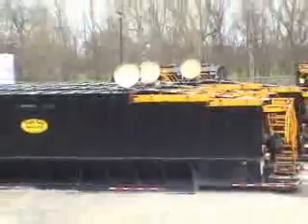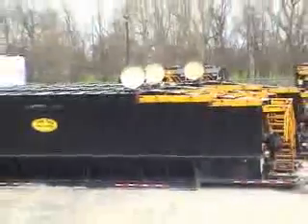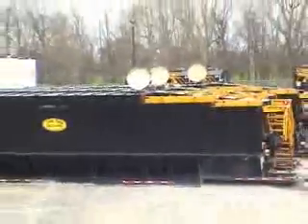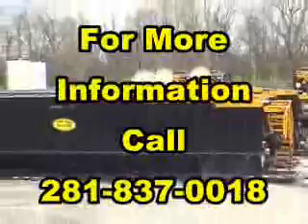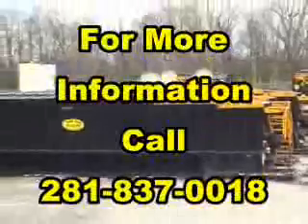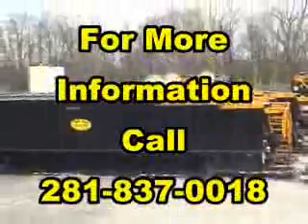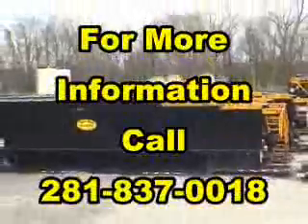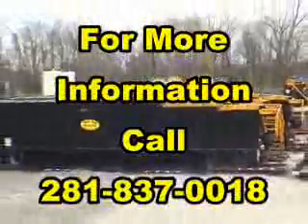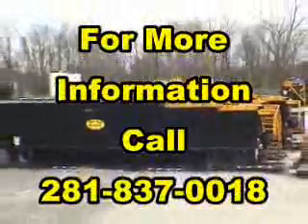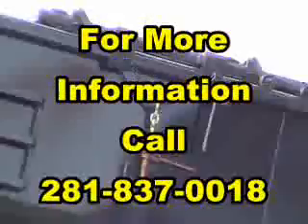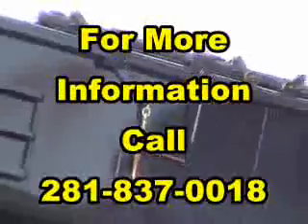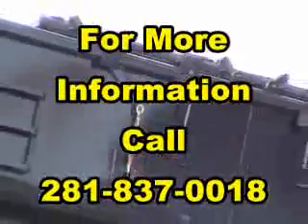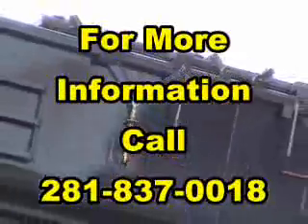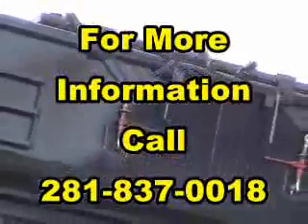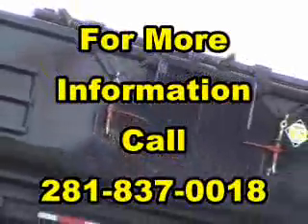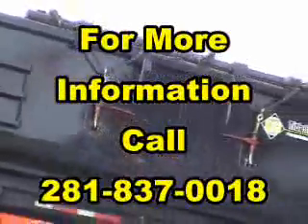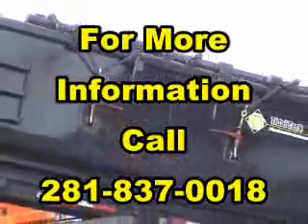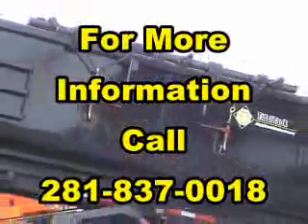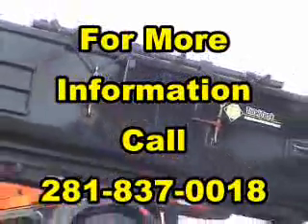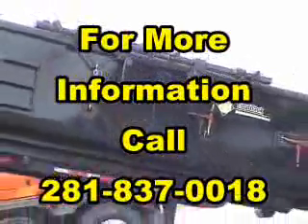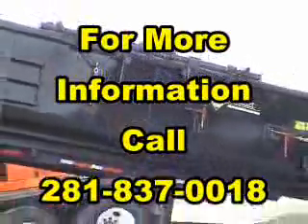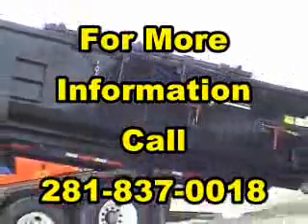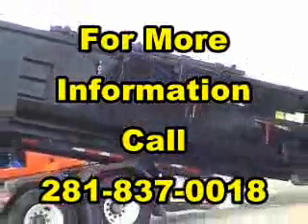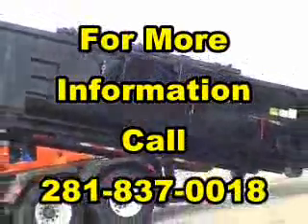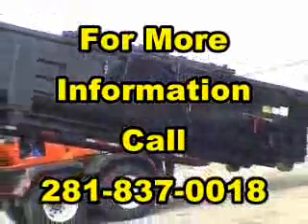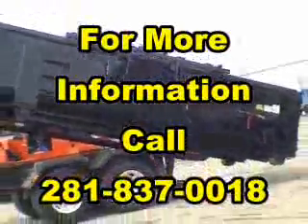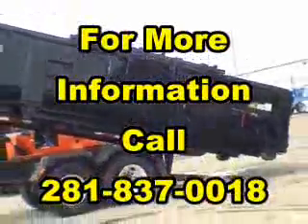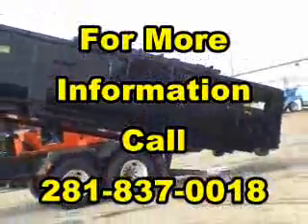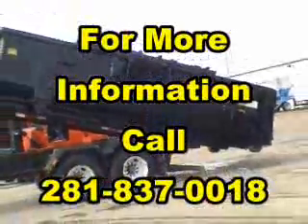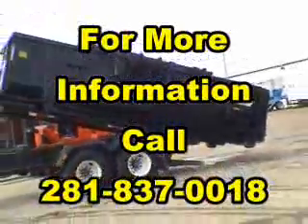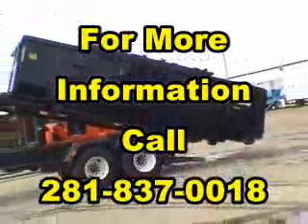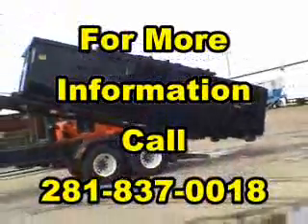For more information, call 281-837-0018.